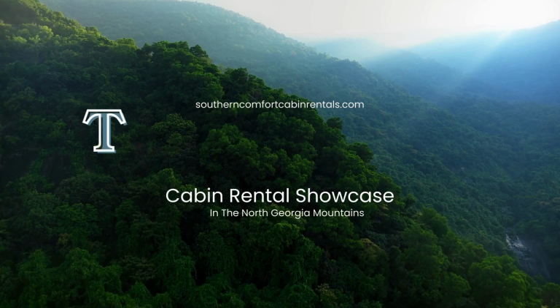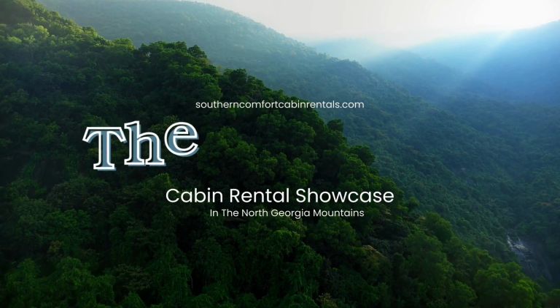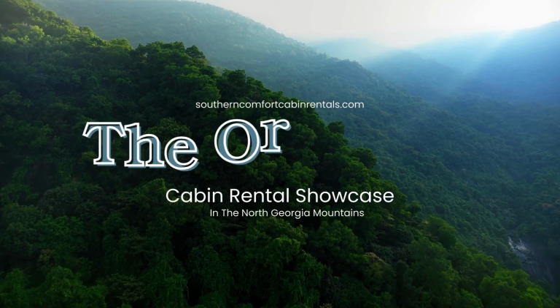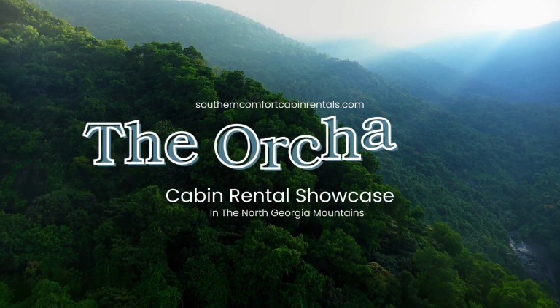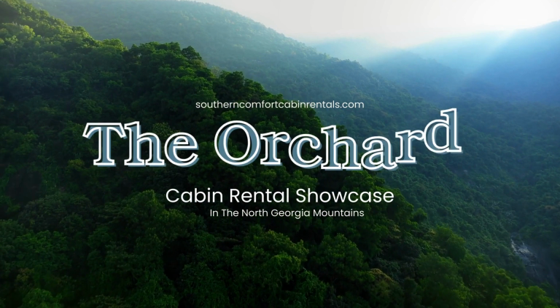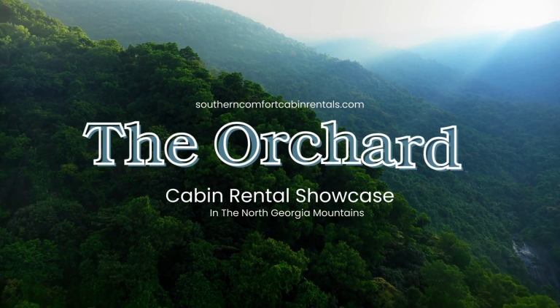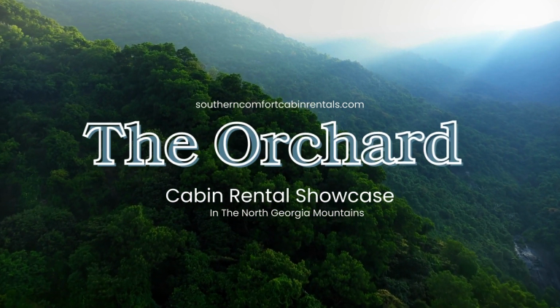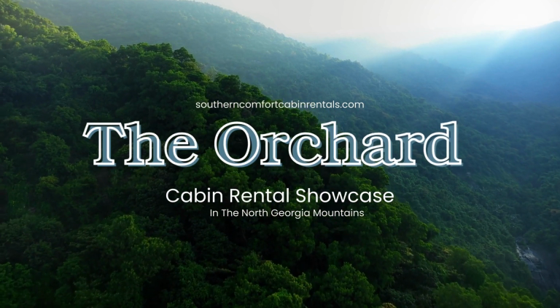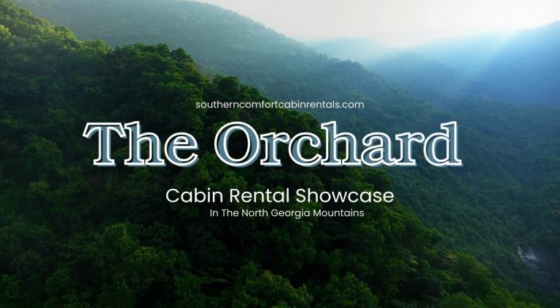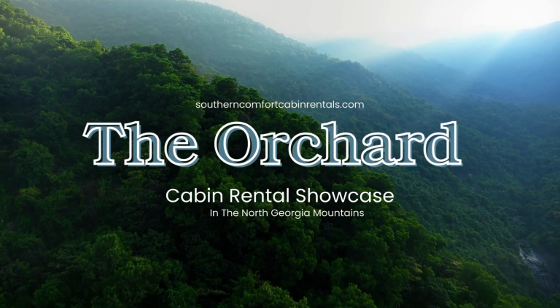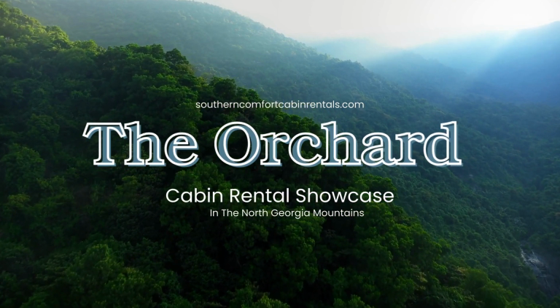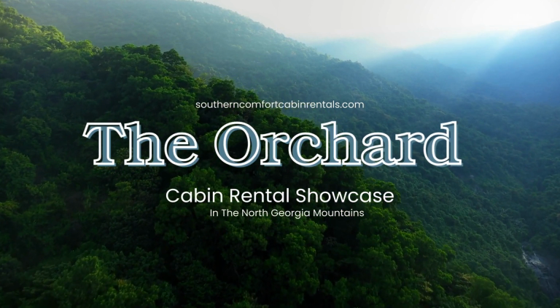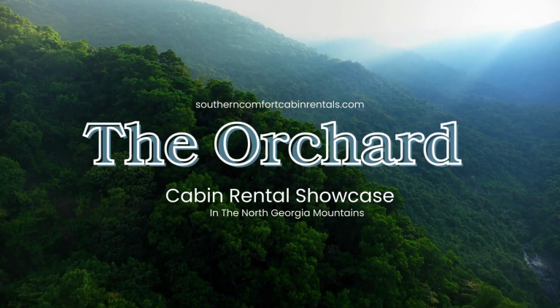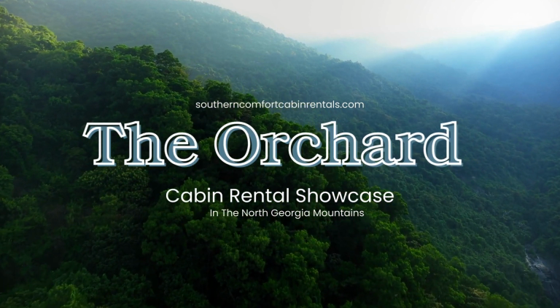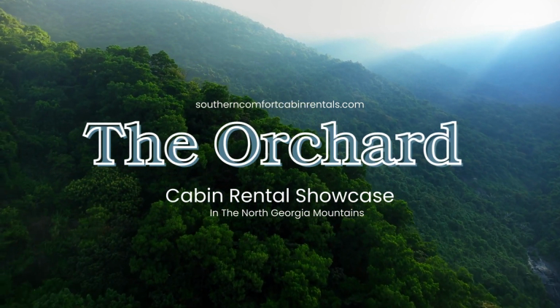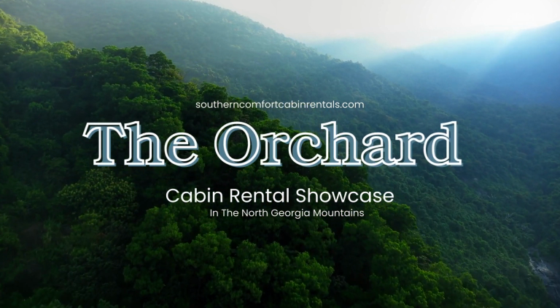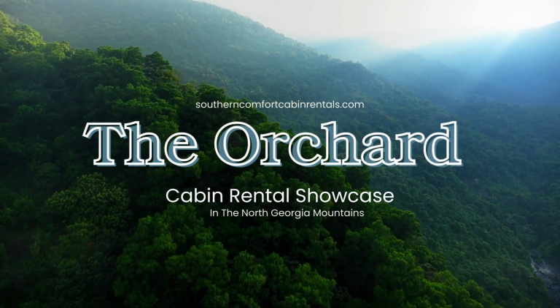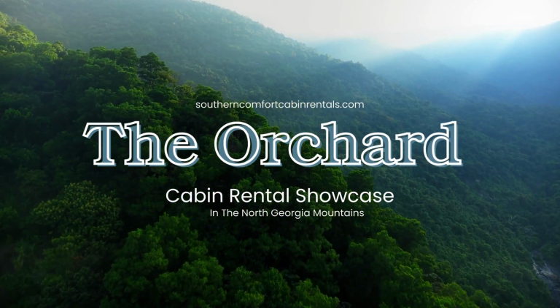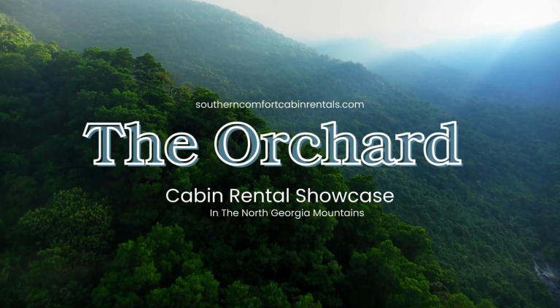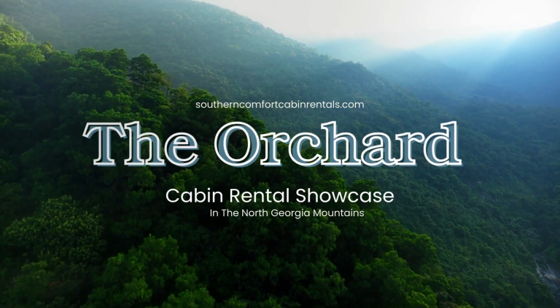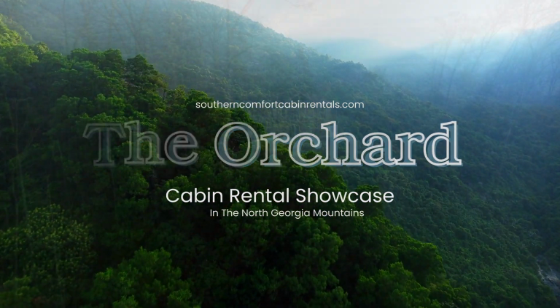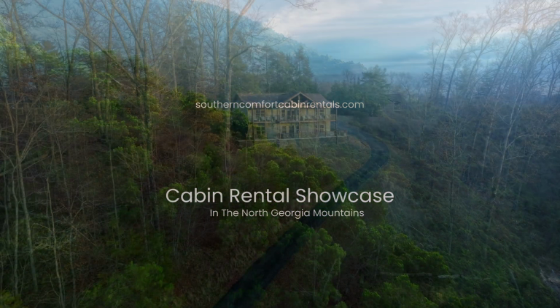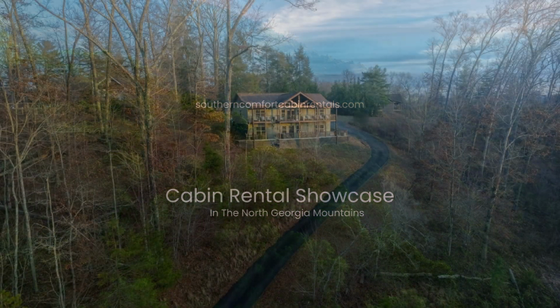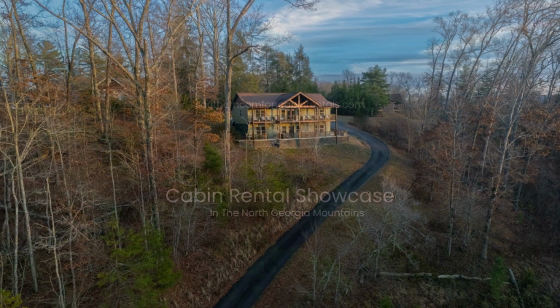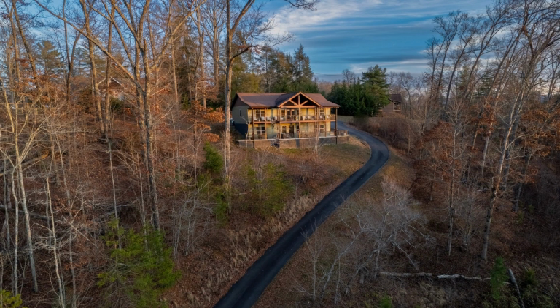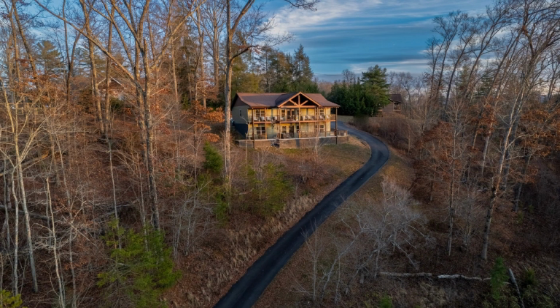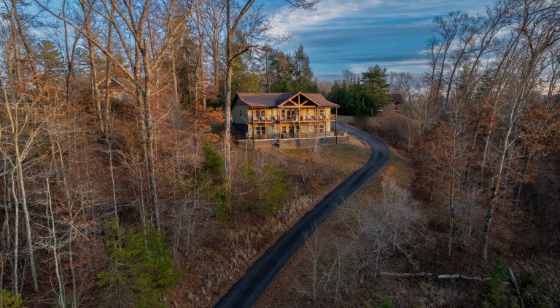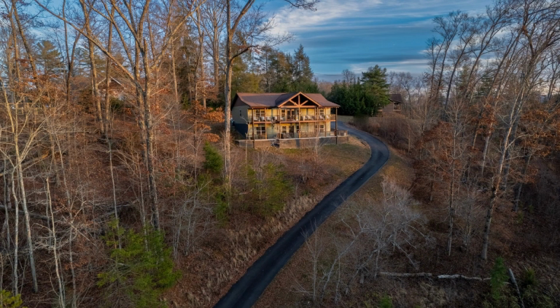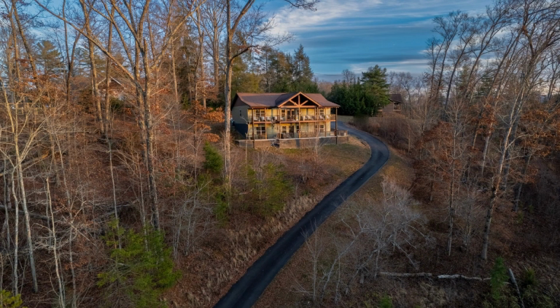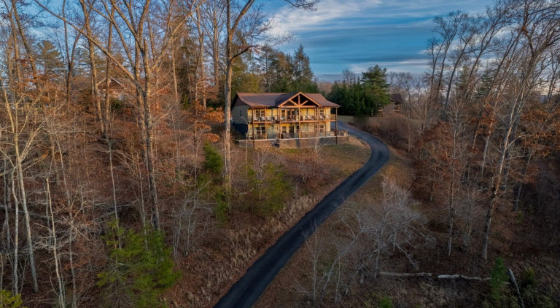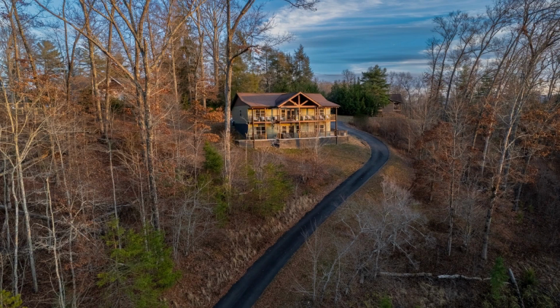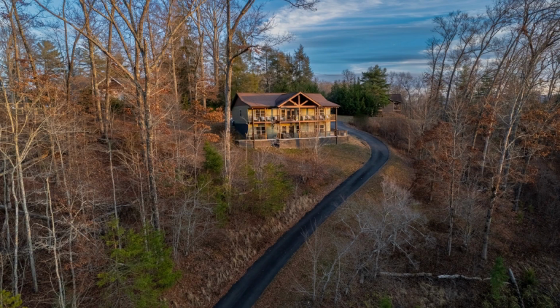Hey there, fellow travelers. Let's explore The Orchard, a breathtaking cabin rental nestled in the North Georgia mountains.